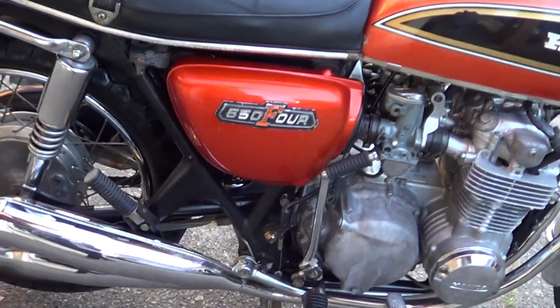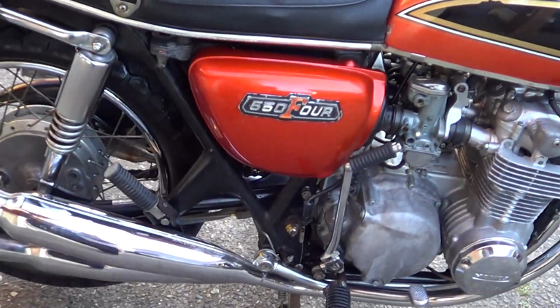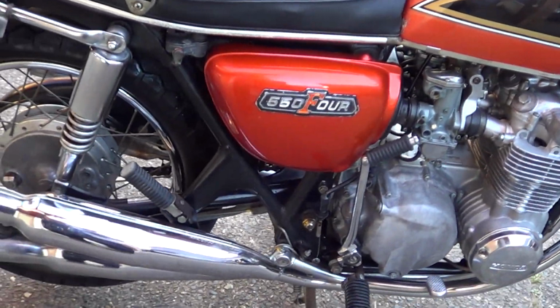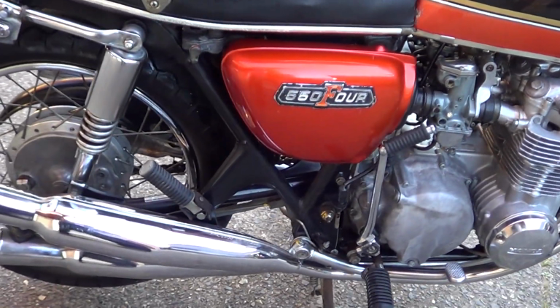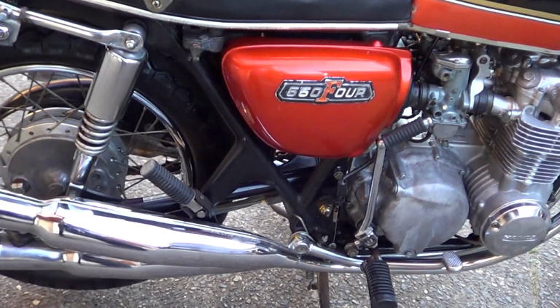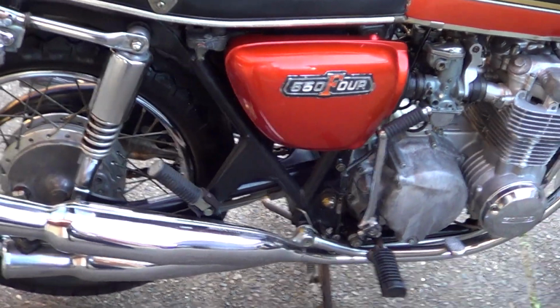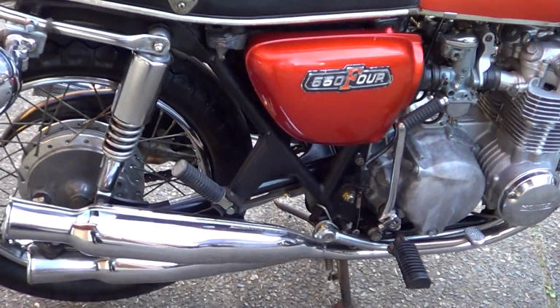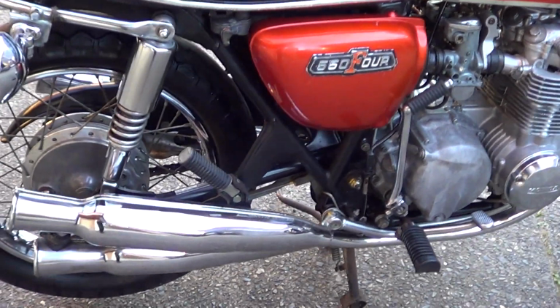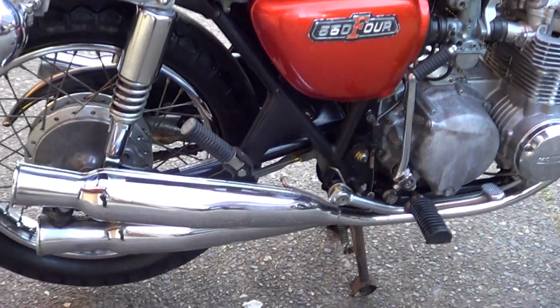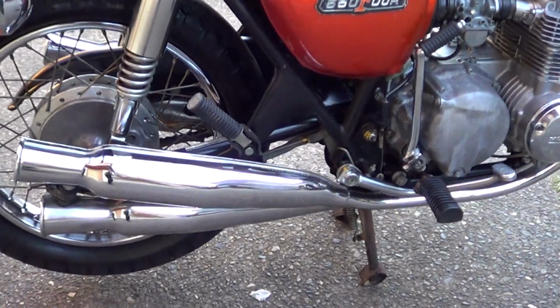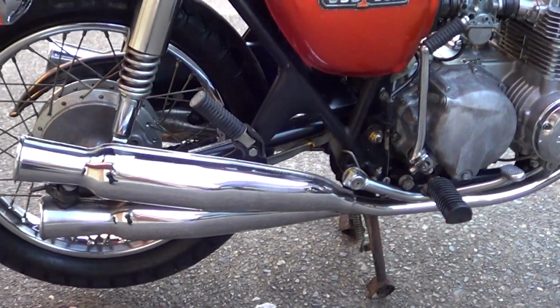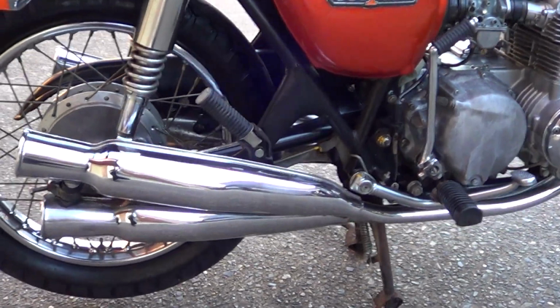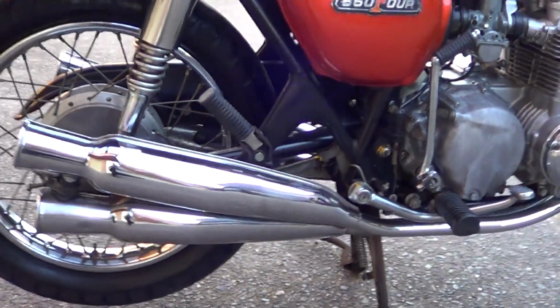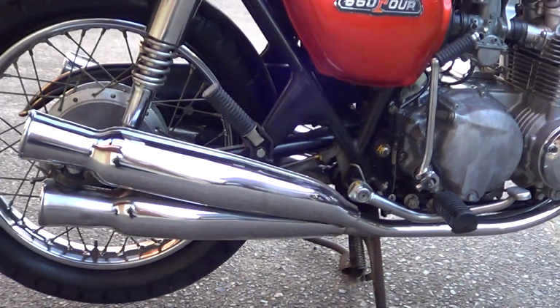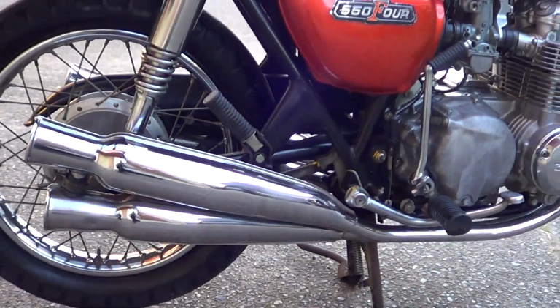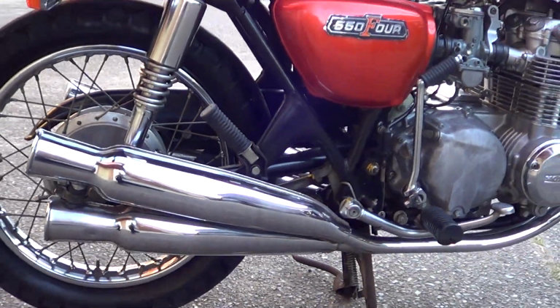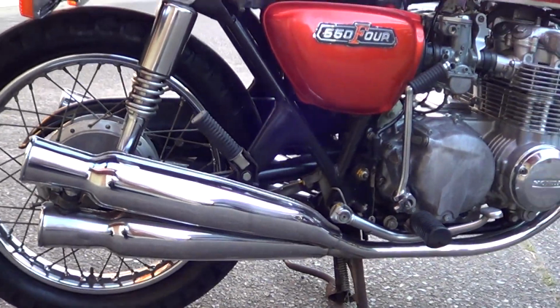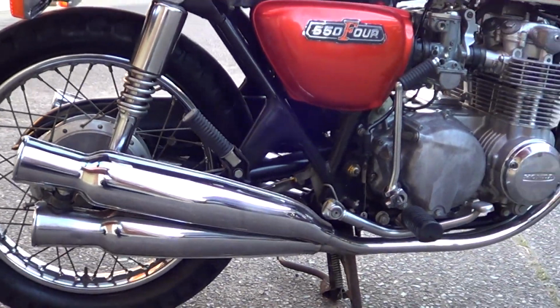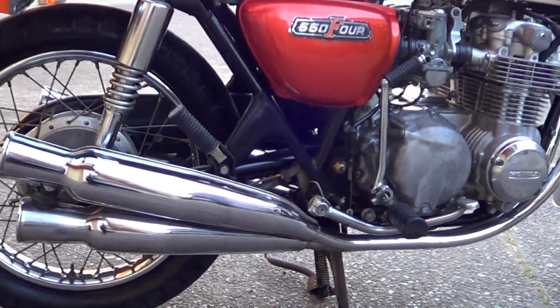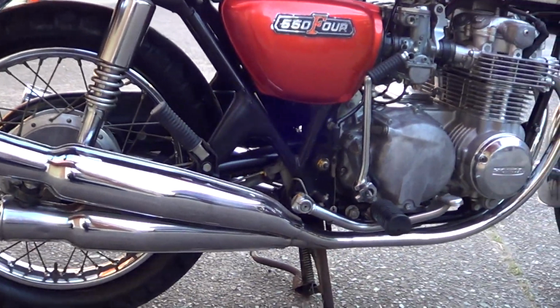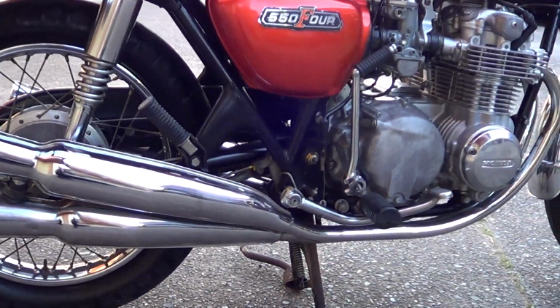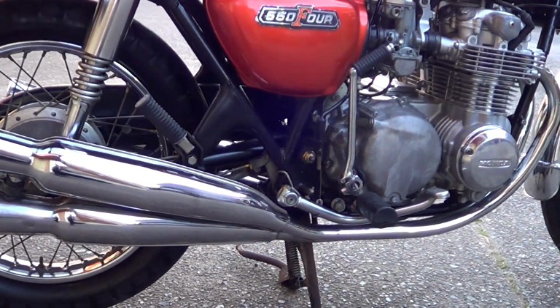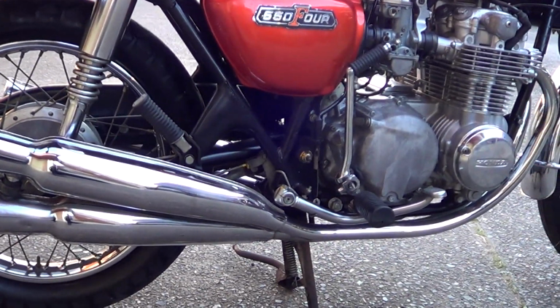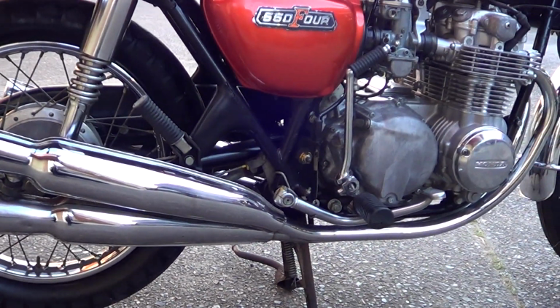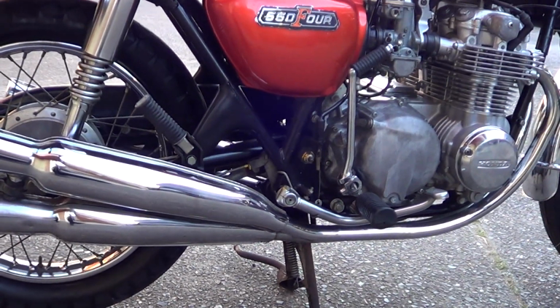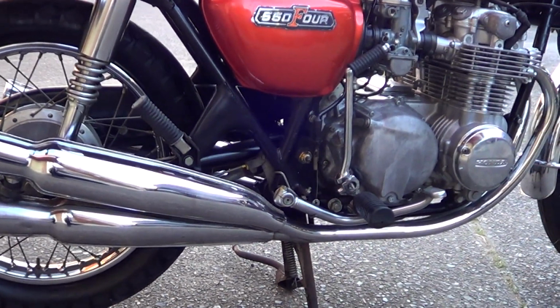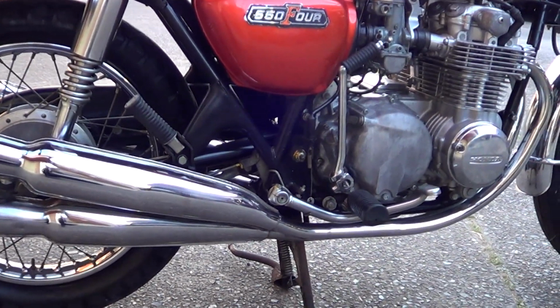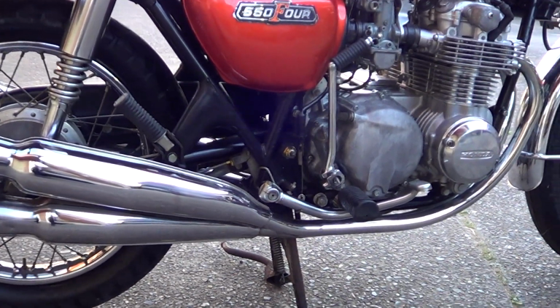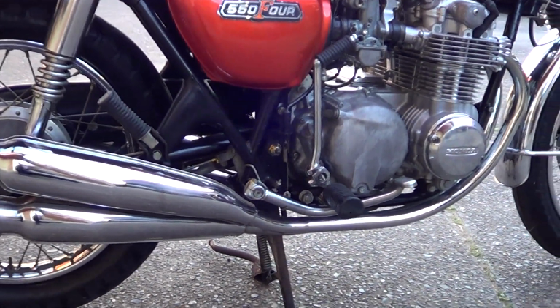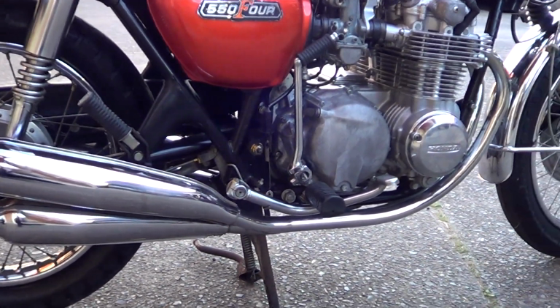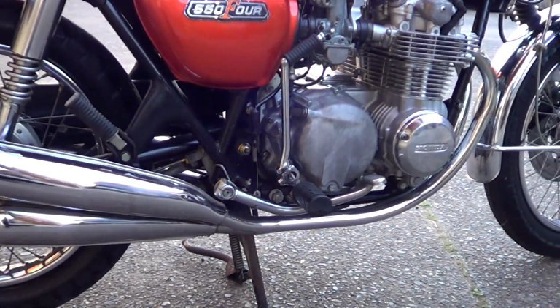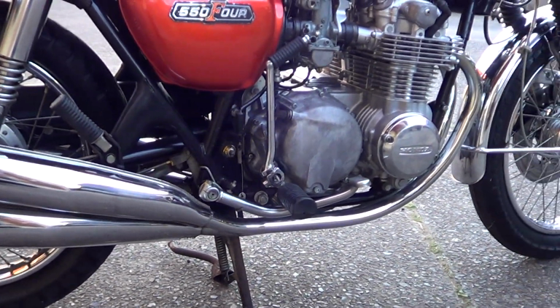It's got the original pipes on it, which is quite surprising — it's pretty hard to find them with the original pipes in this condition. No holes at all in them.